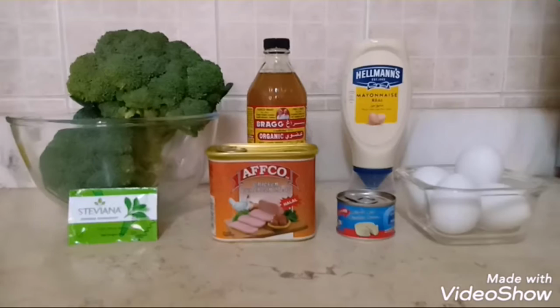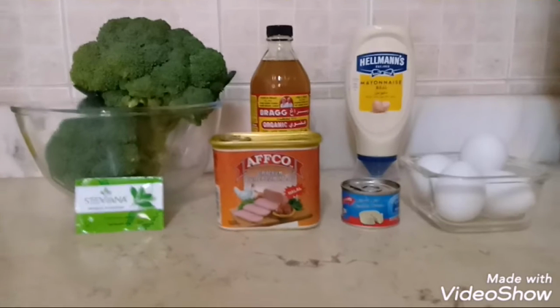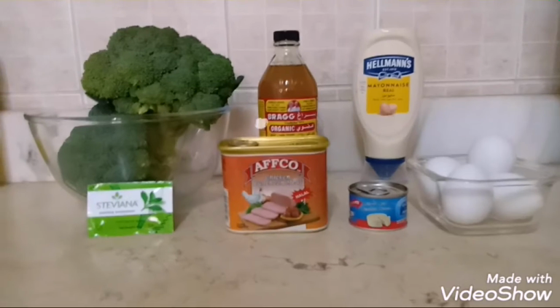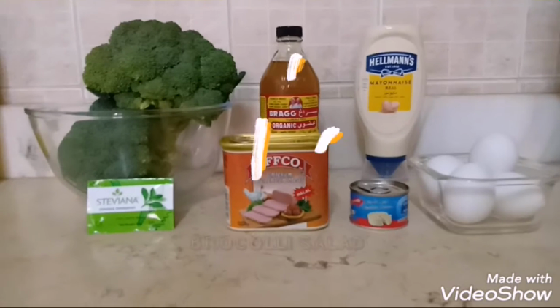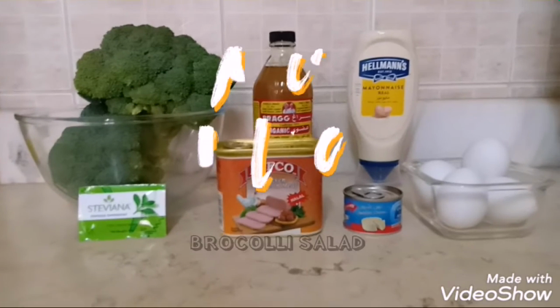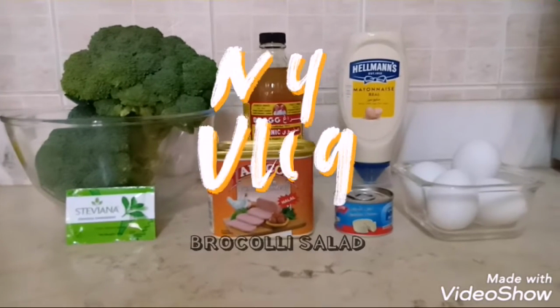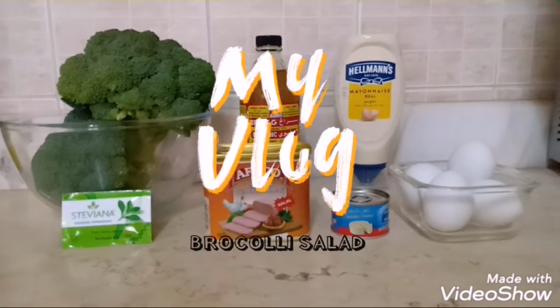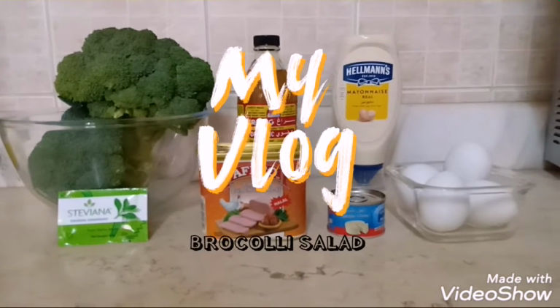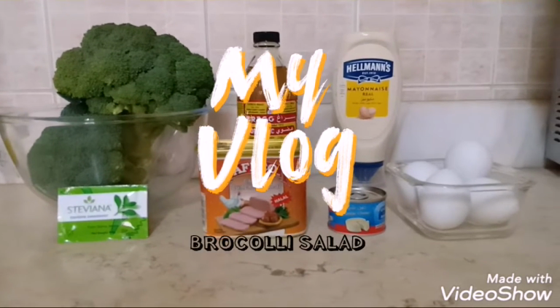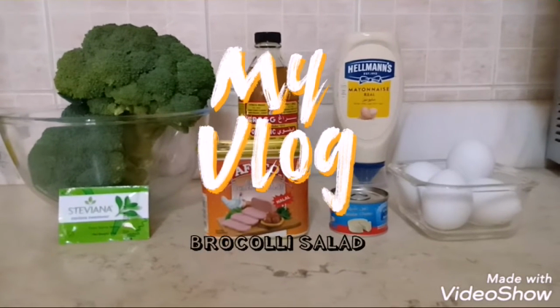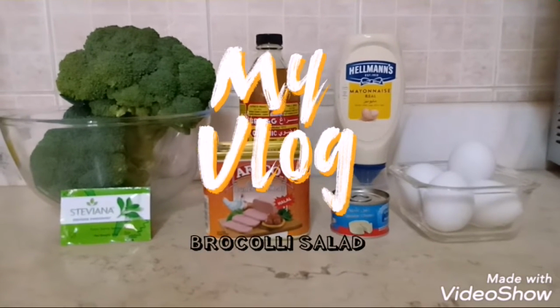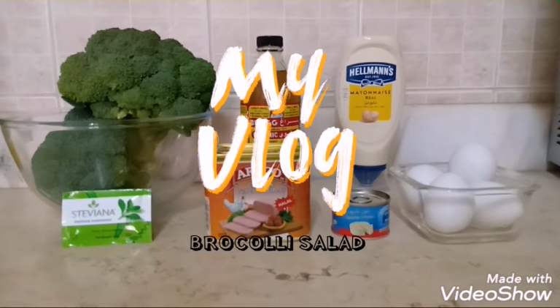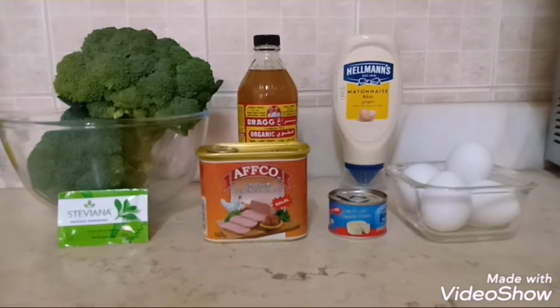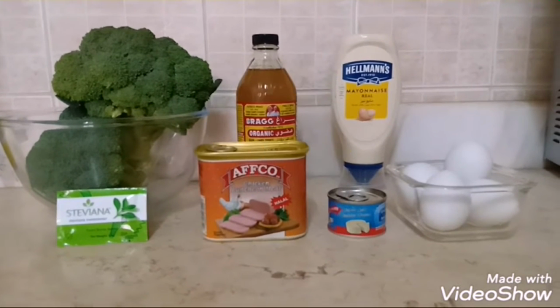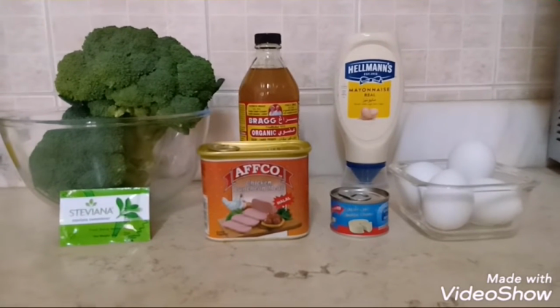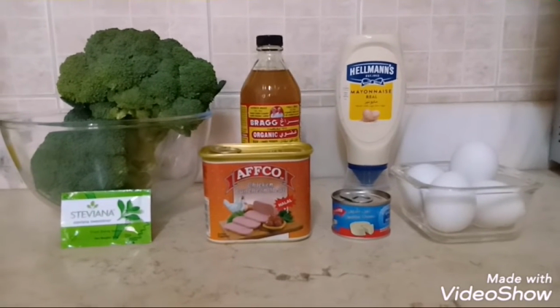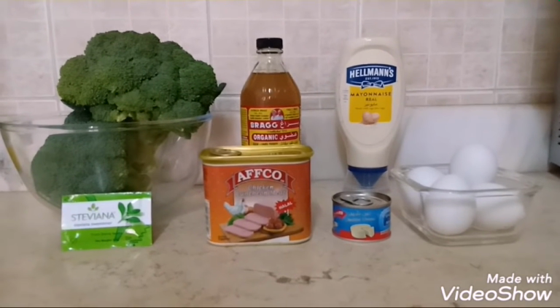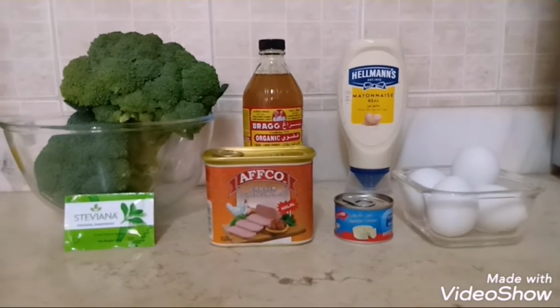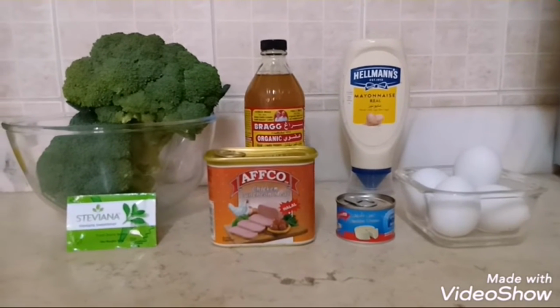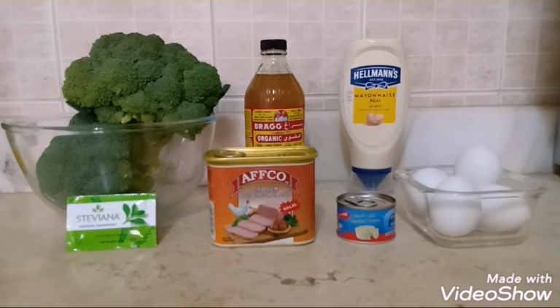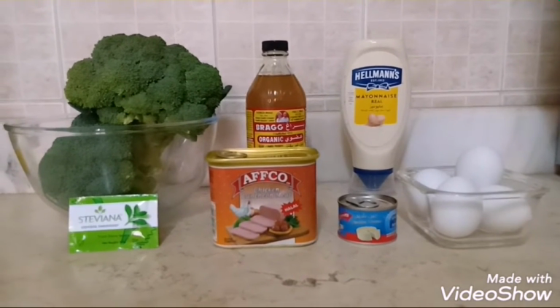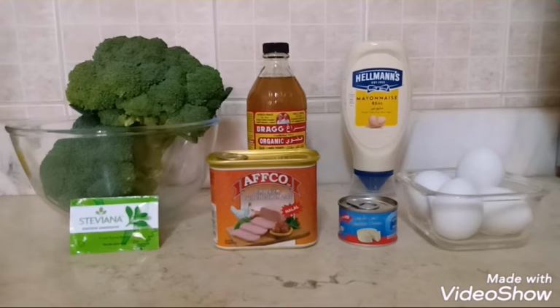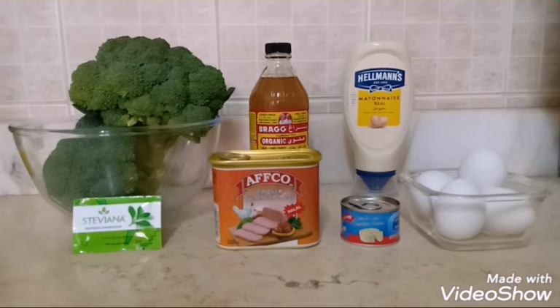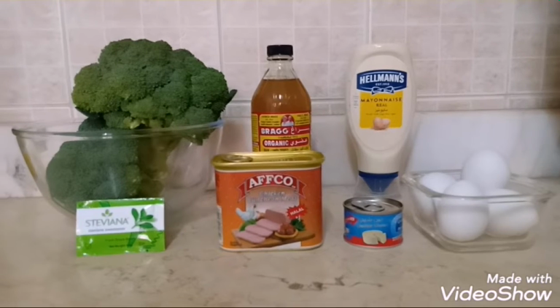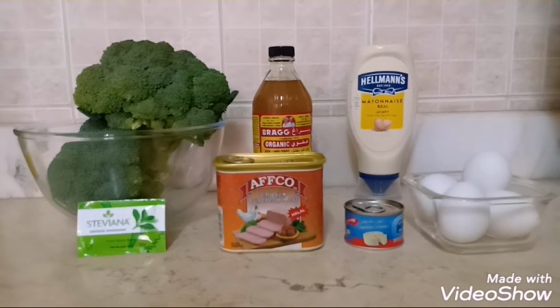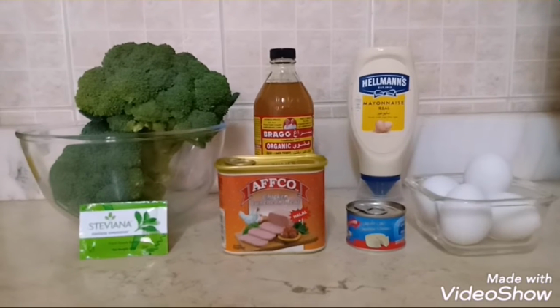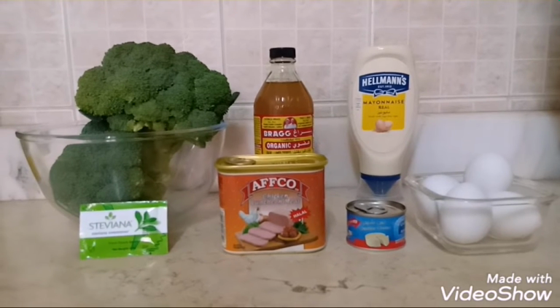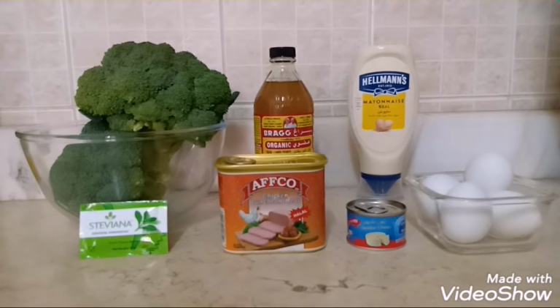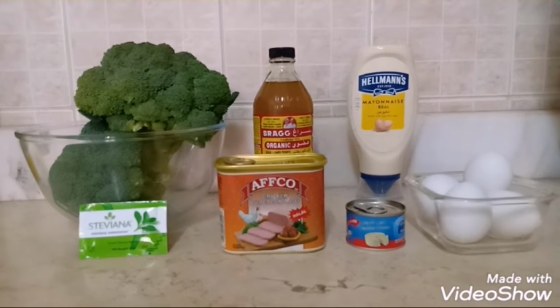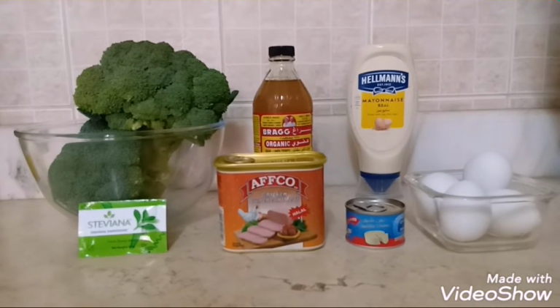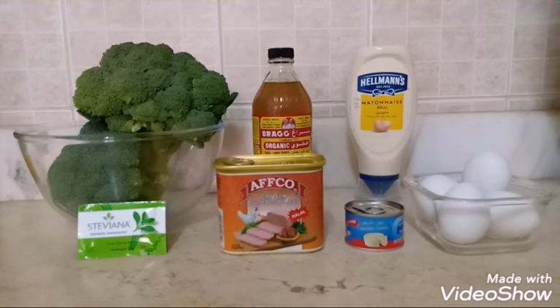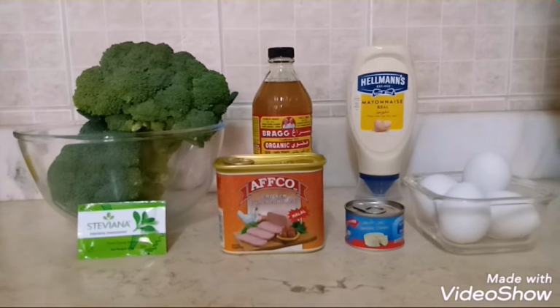Hi guys! Welcome to my channel. So today, we're going to make our Keto Broccoli Salad.